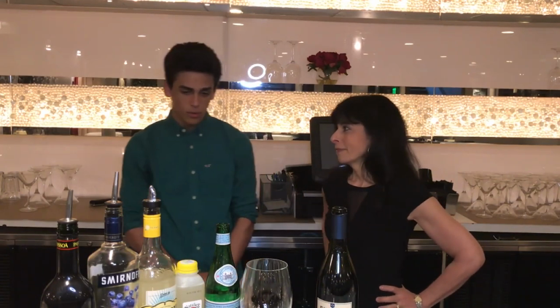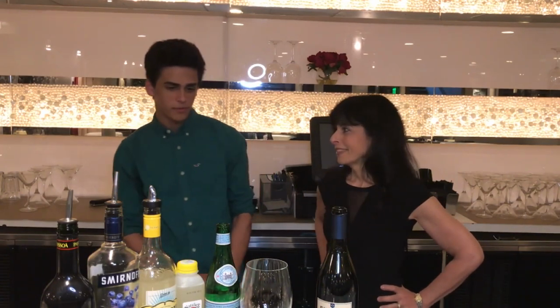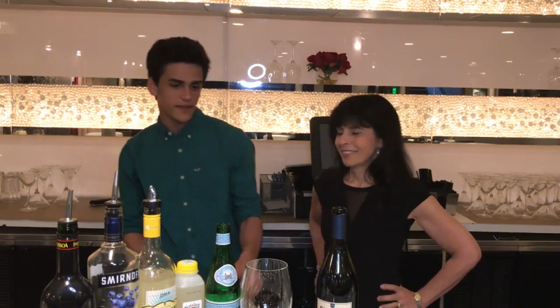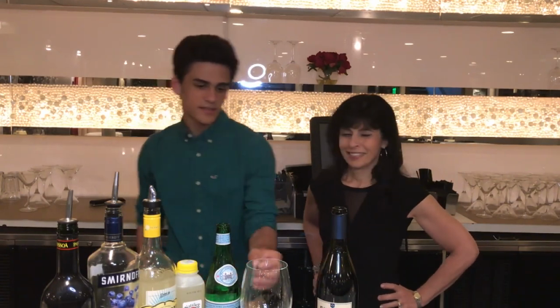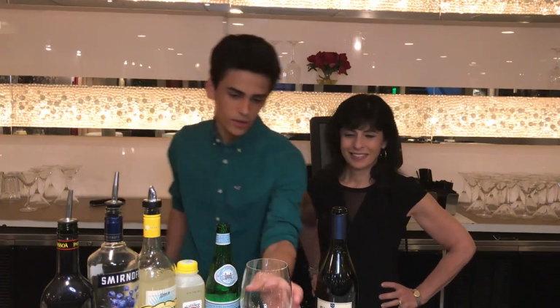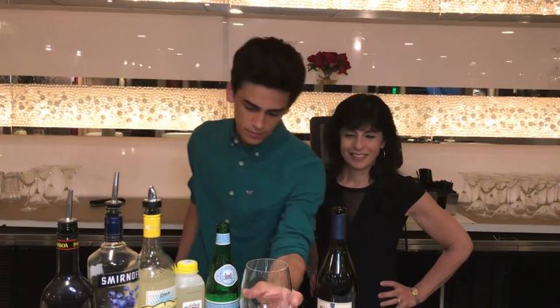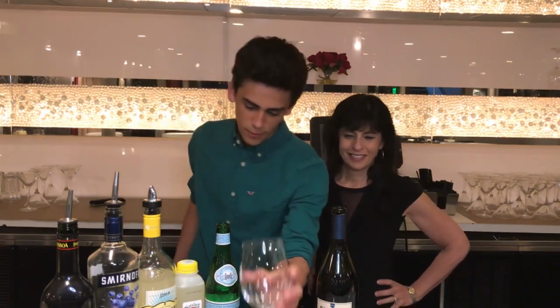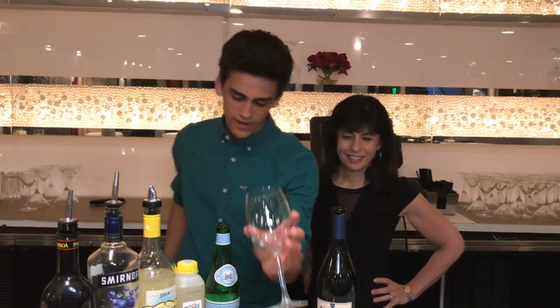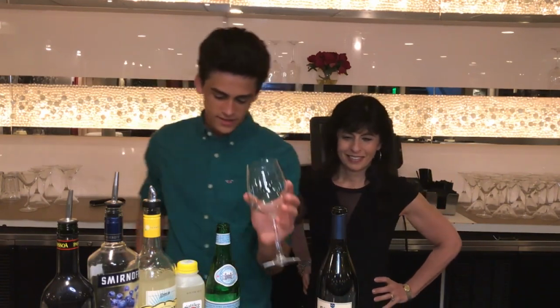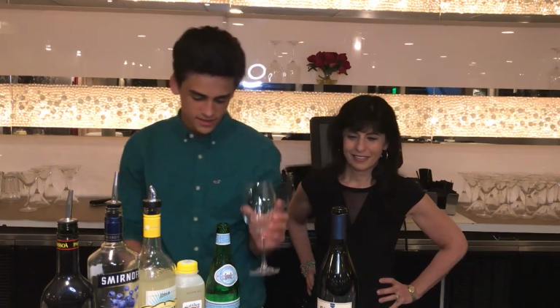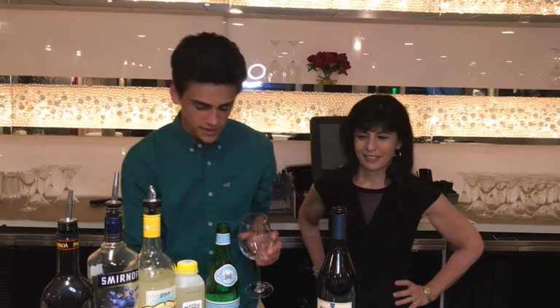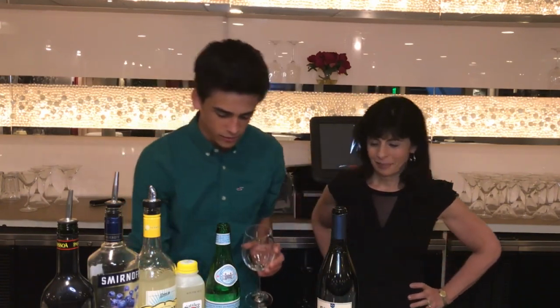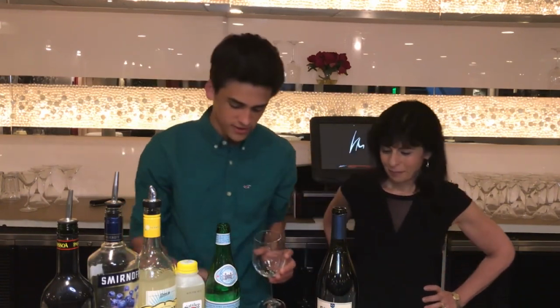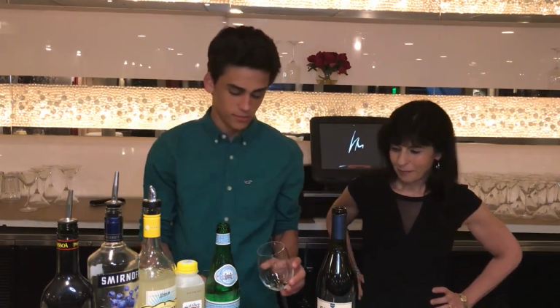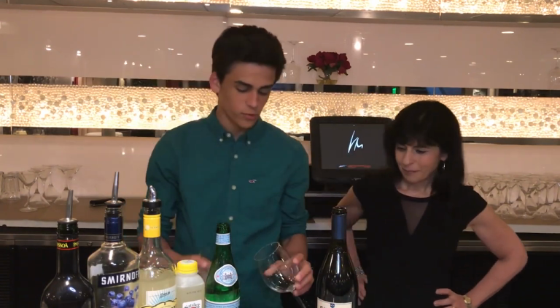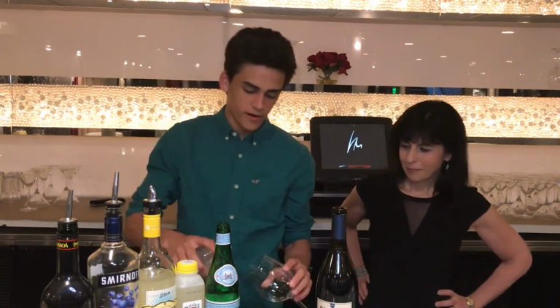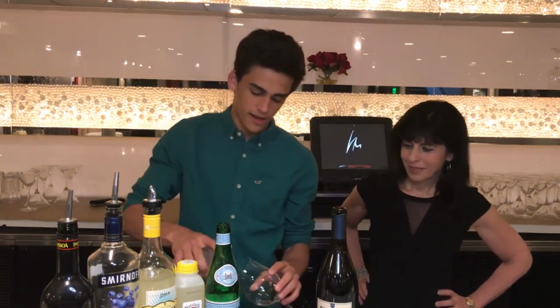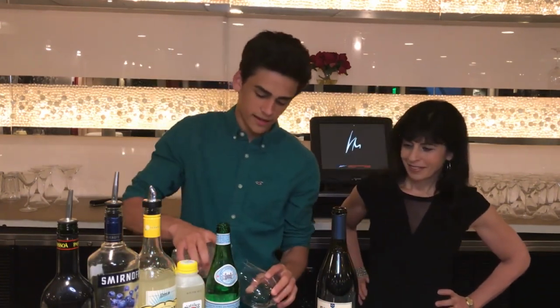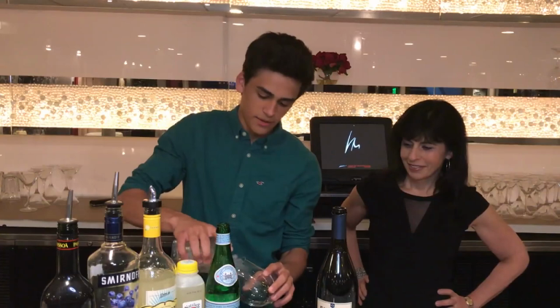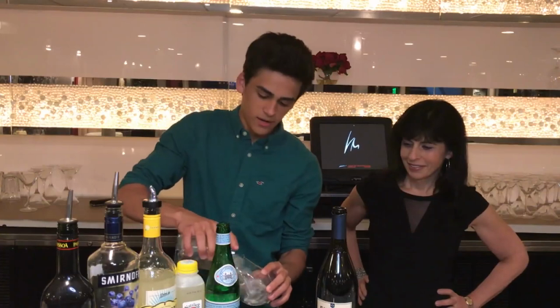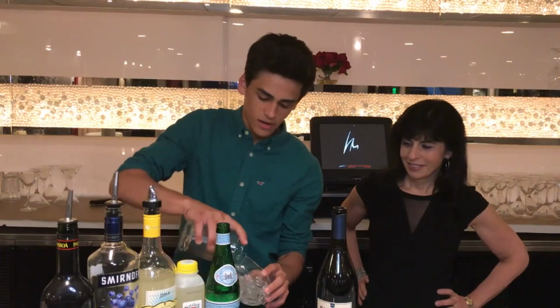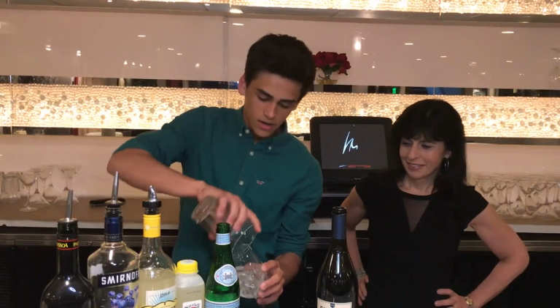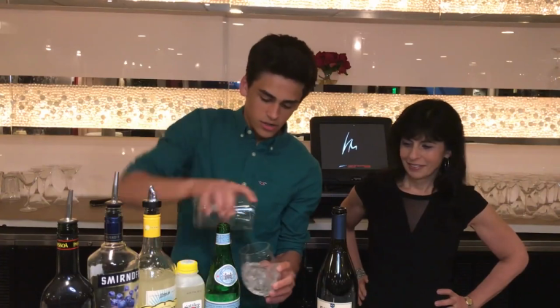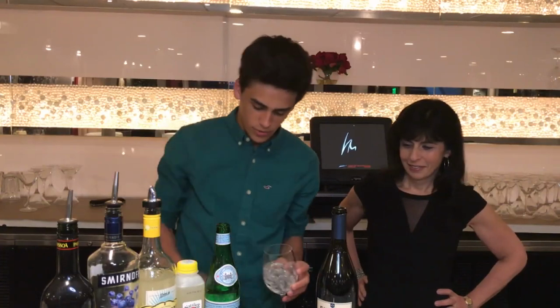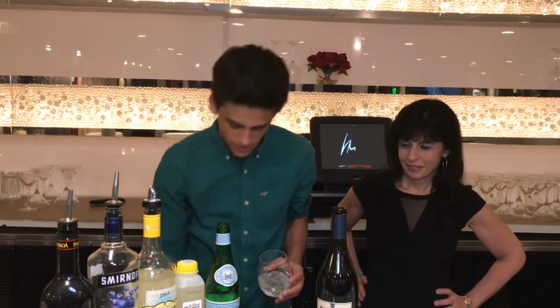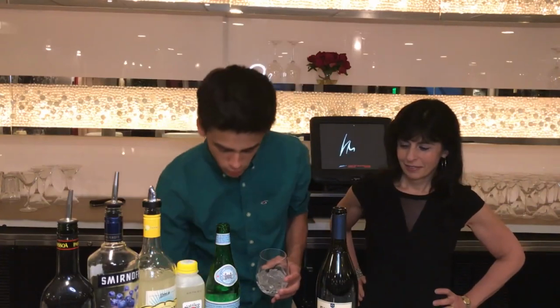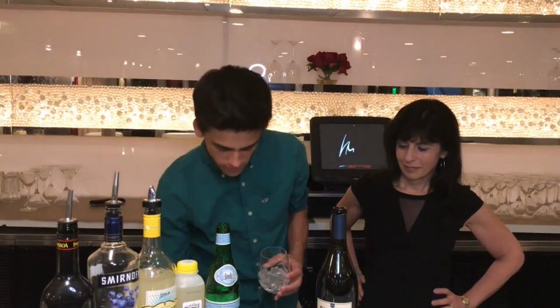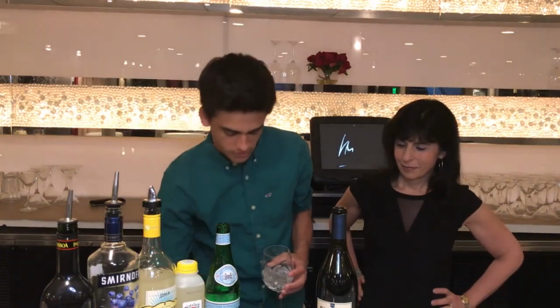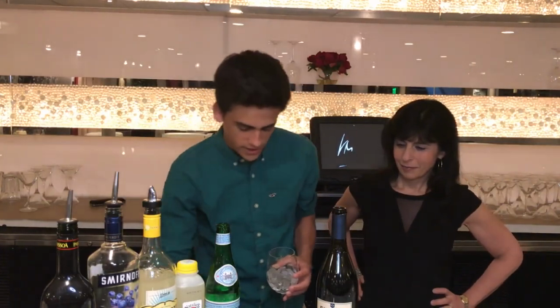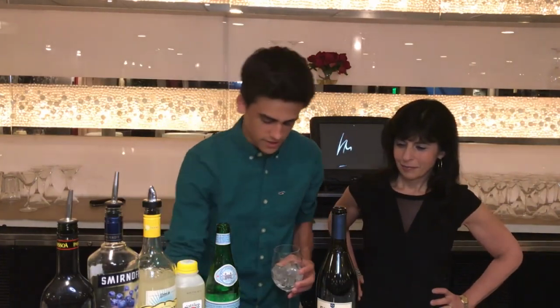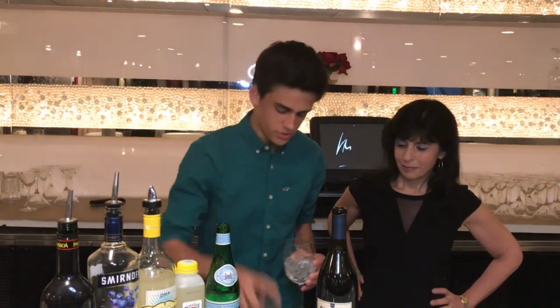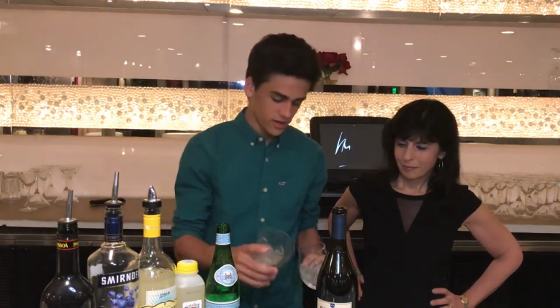So what we're gonna be making is something called the Purple Haze. Its main ingredients are blueberry and lemon, so we're making a blueberry lemonade type of drink.